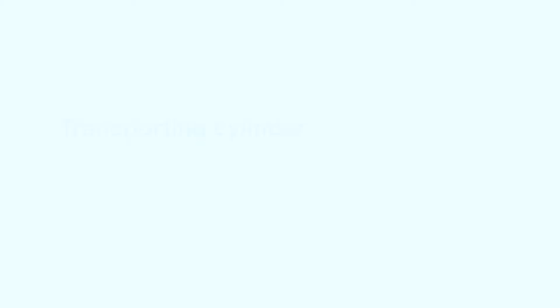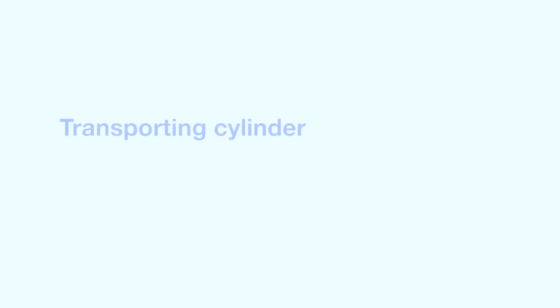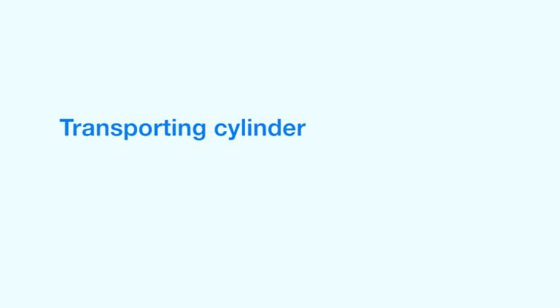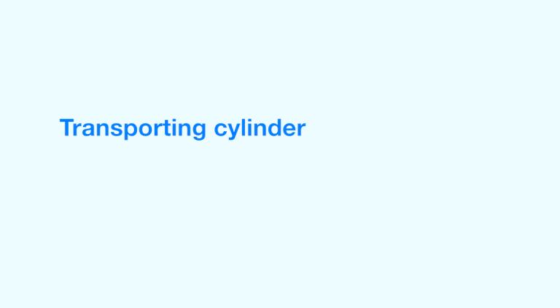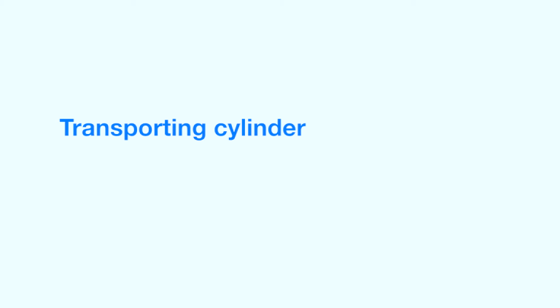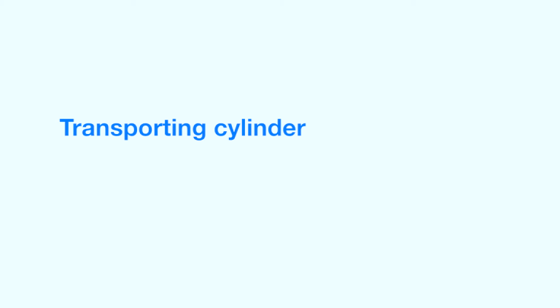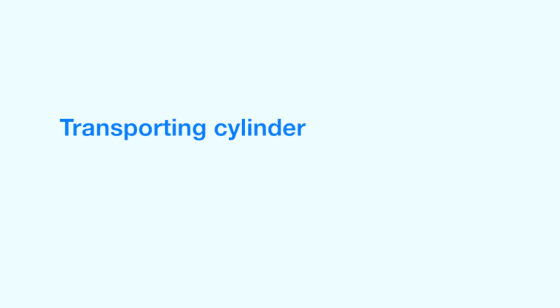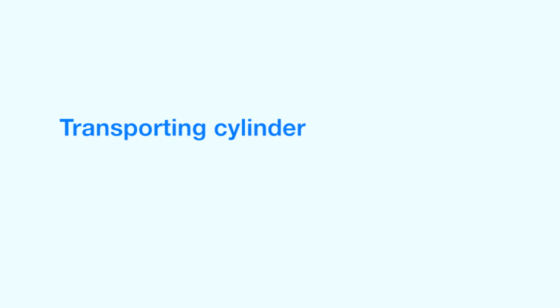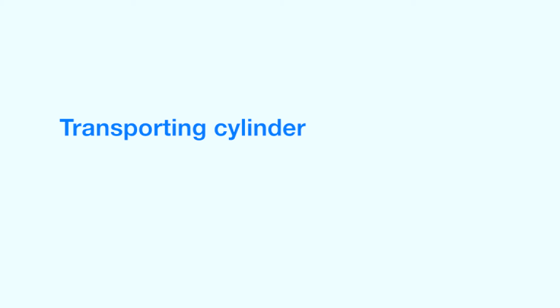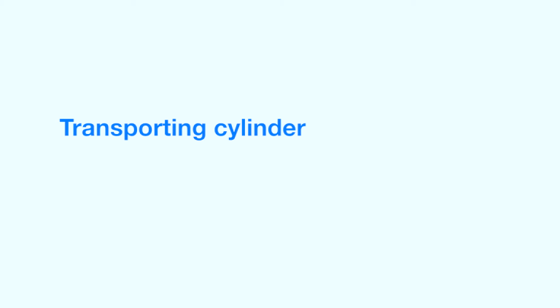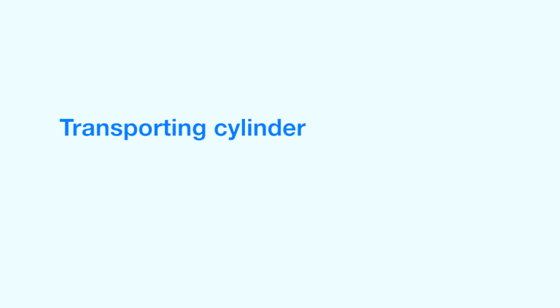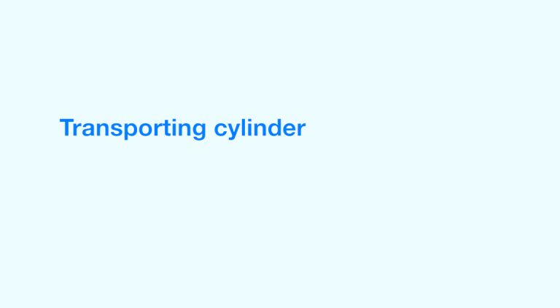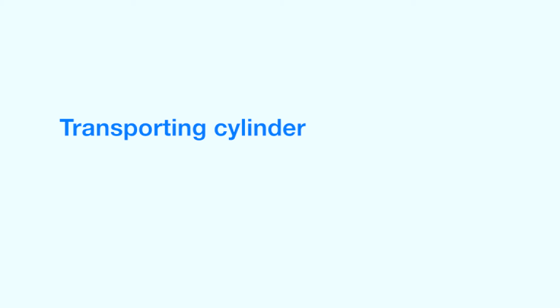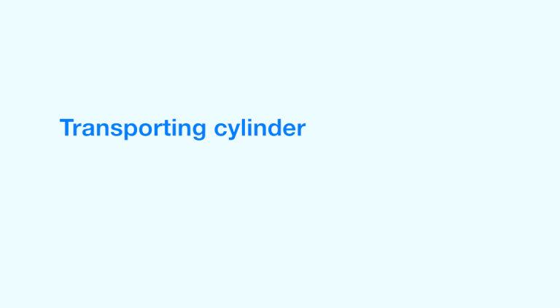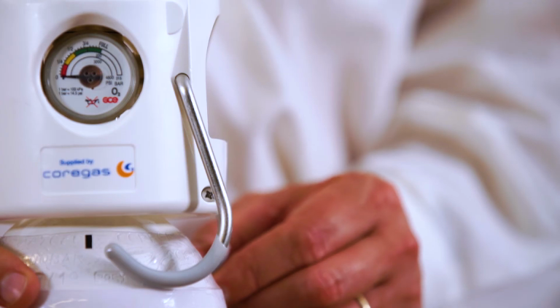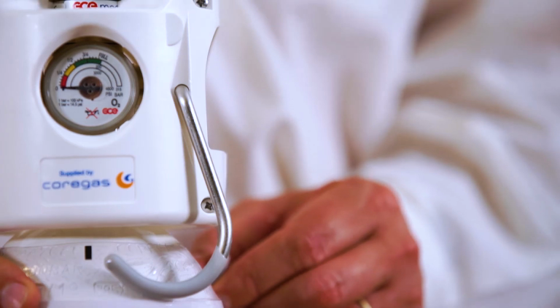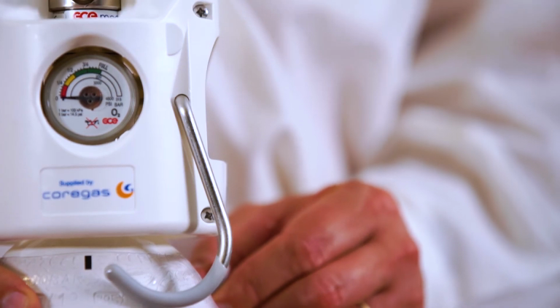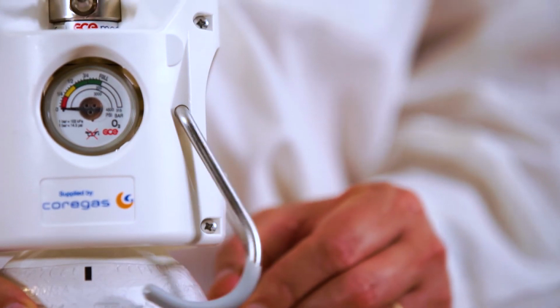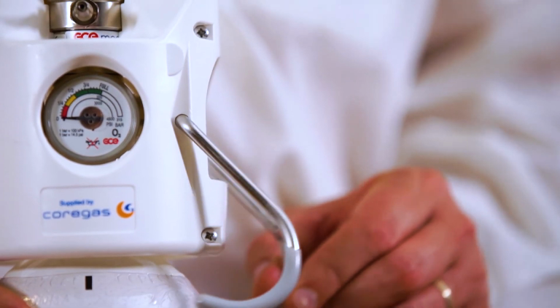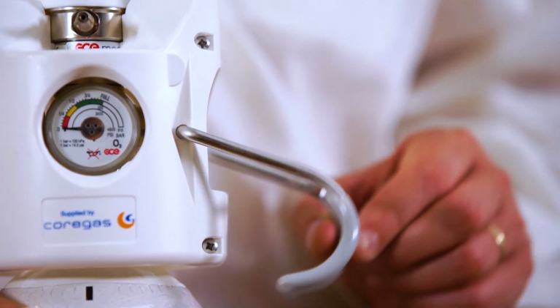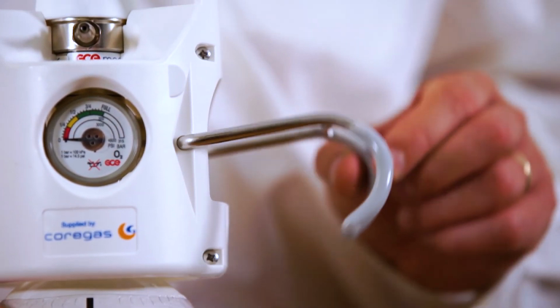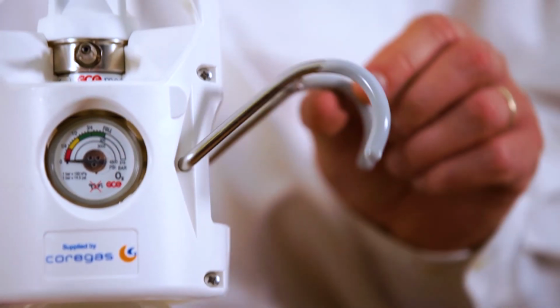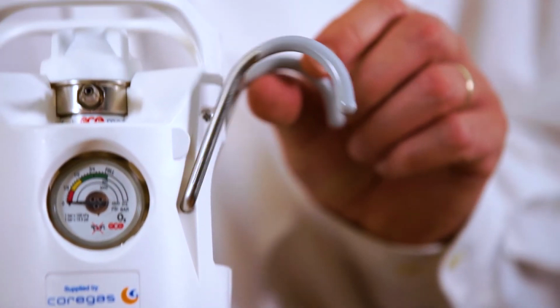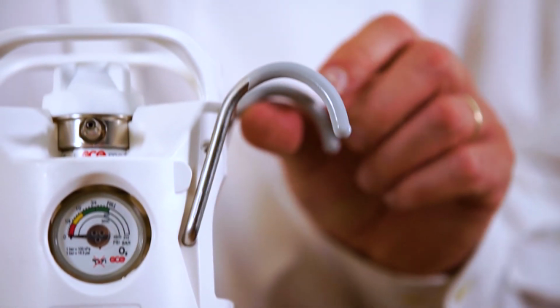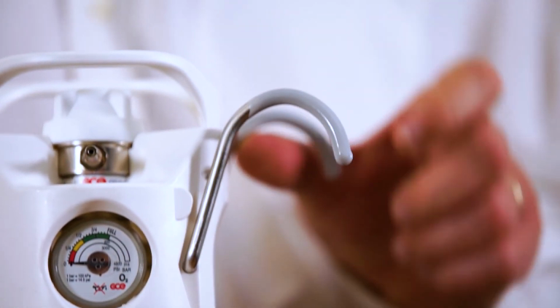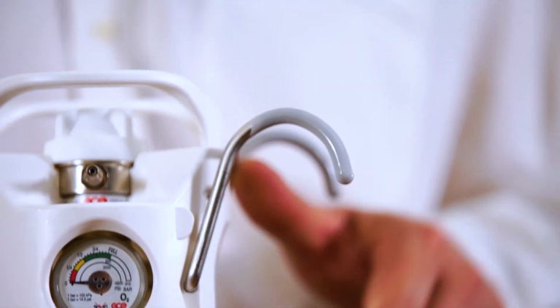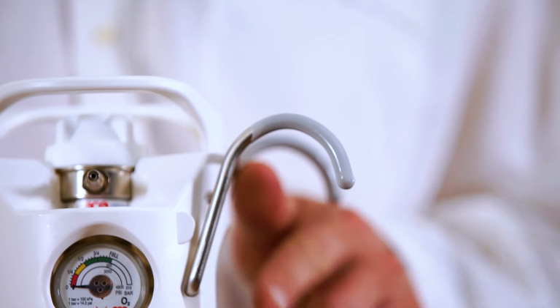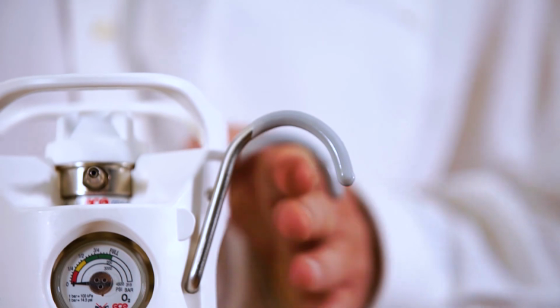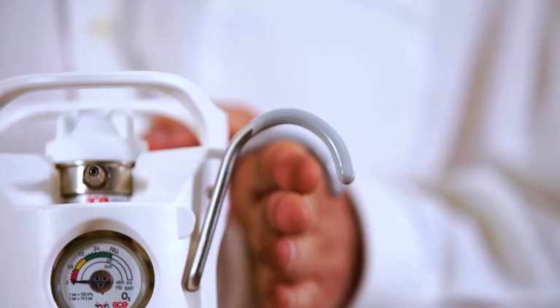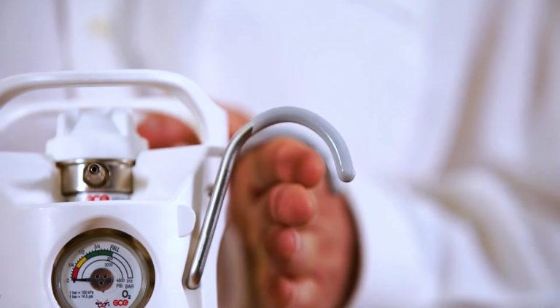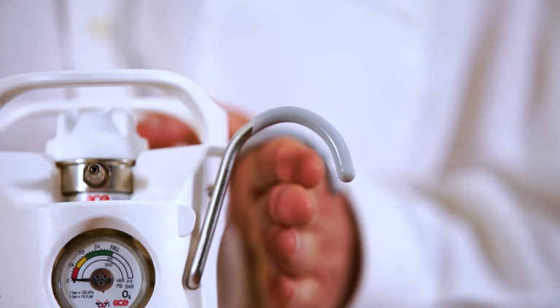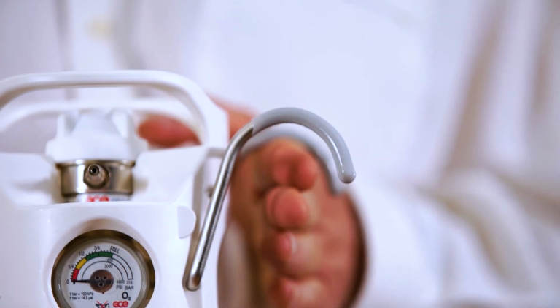The cylinder also comes with a carry handle which you can hang on a bed or a chair to help you transport the cylinder.